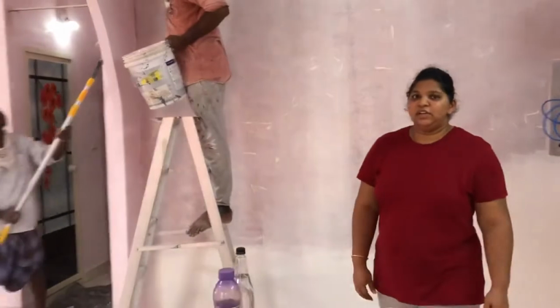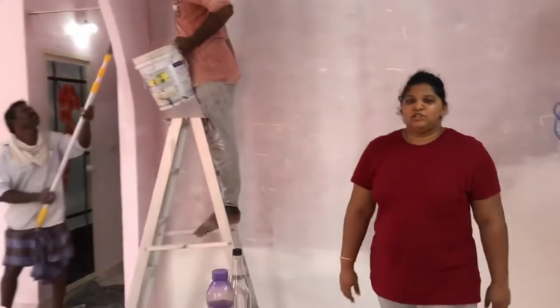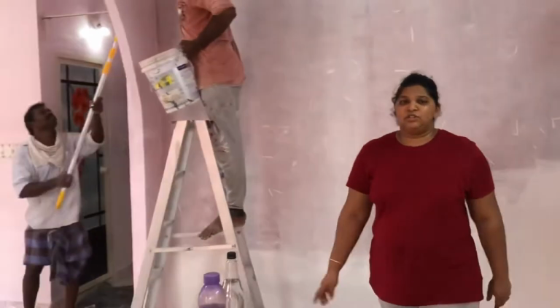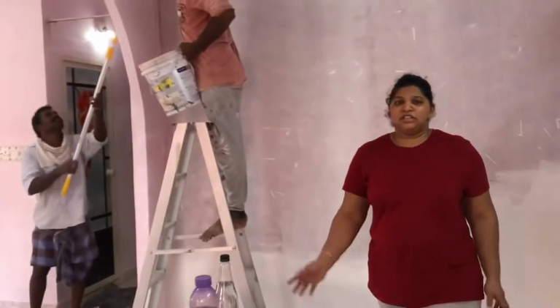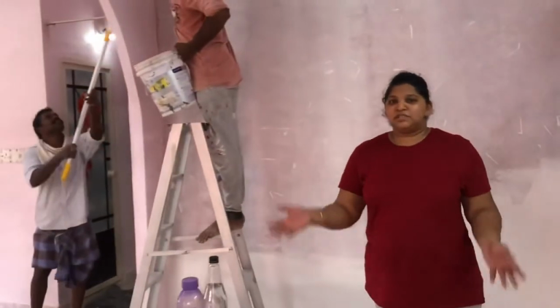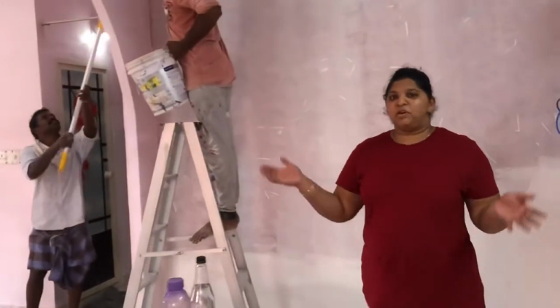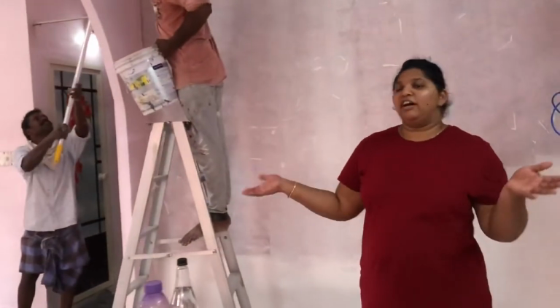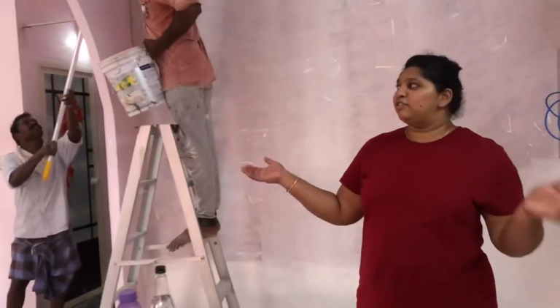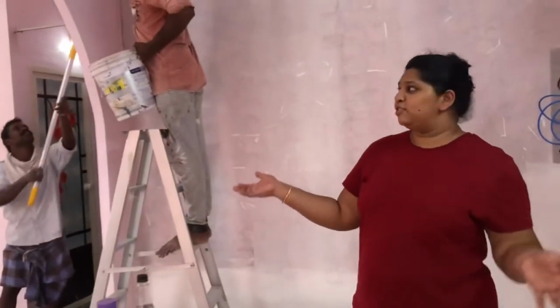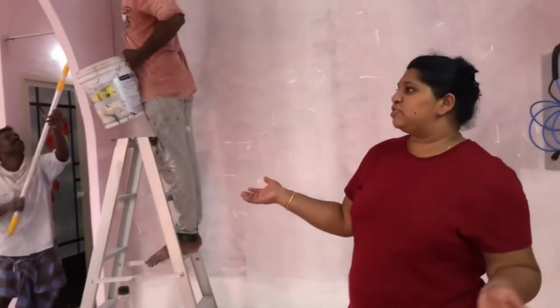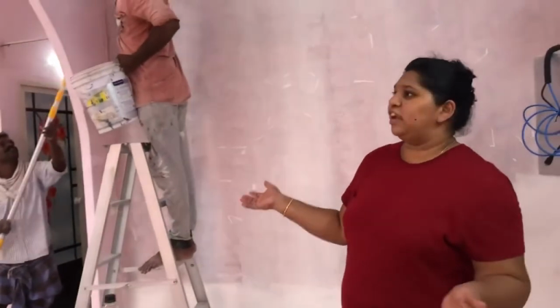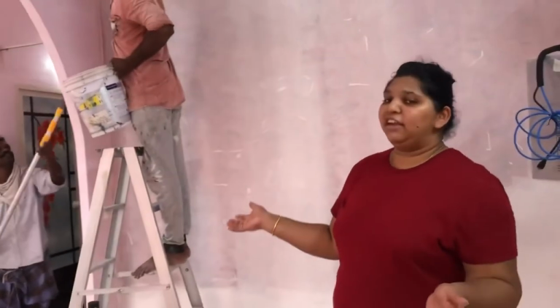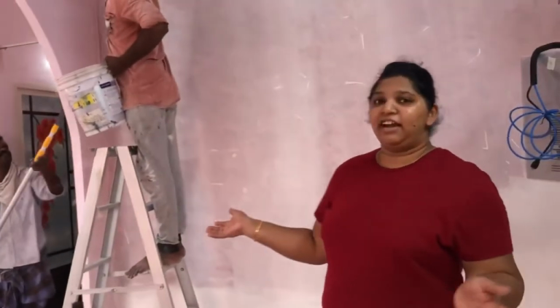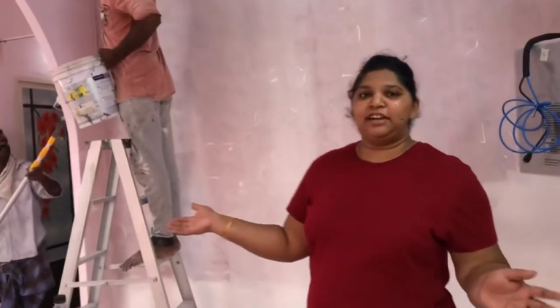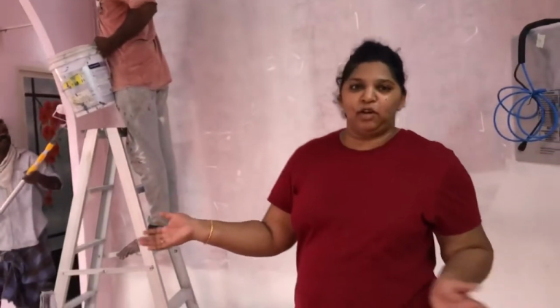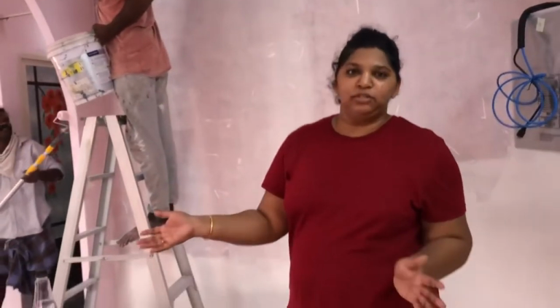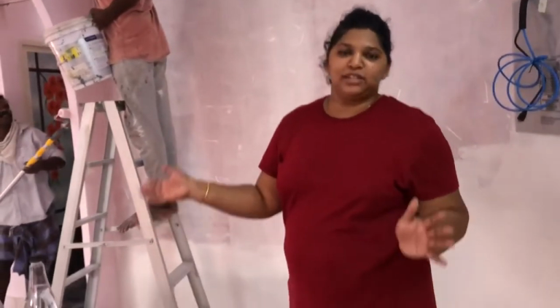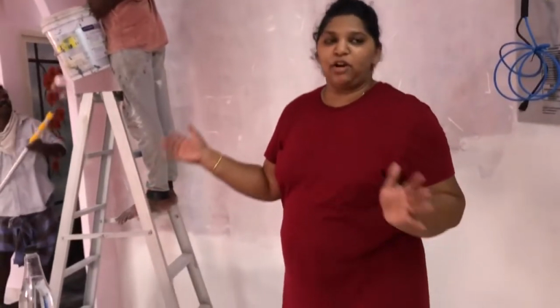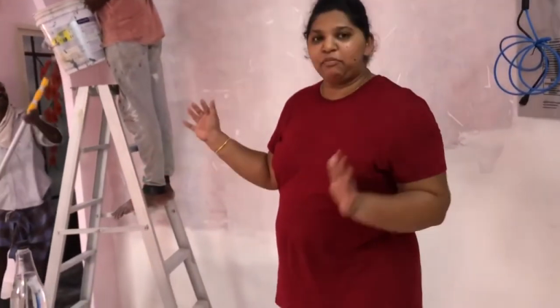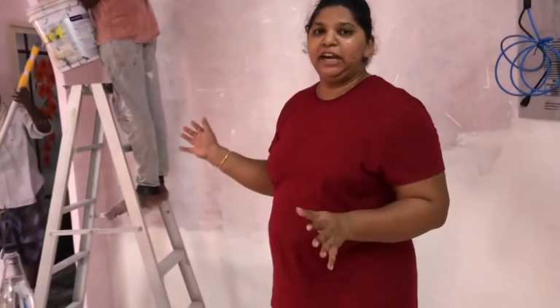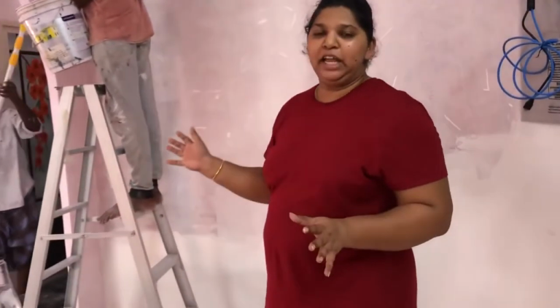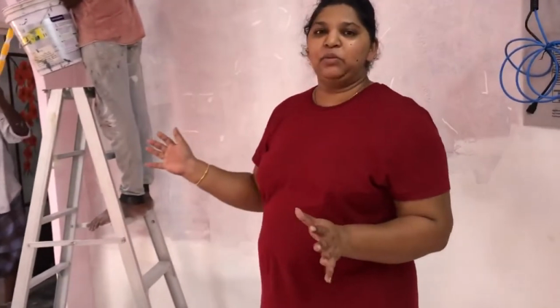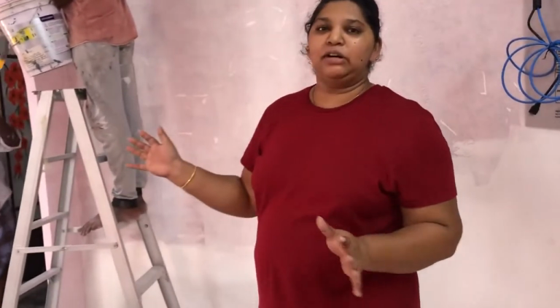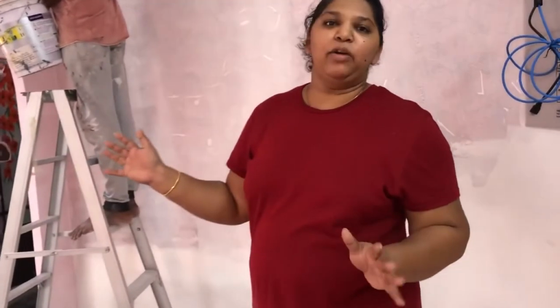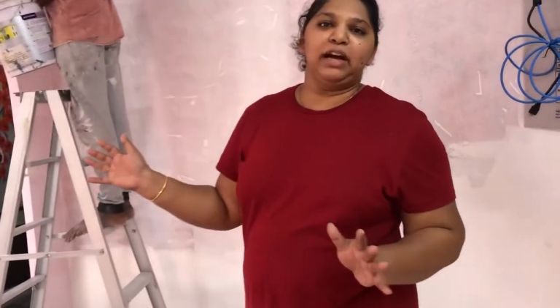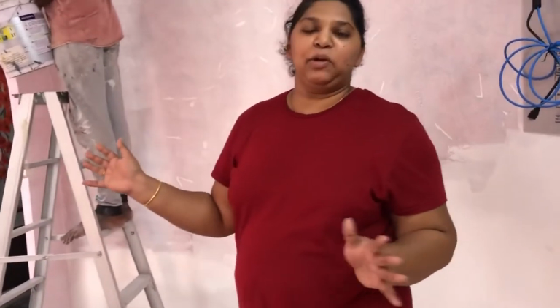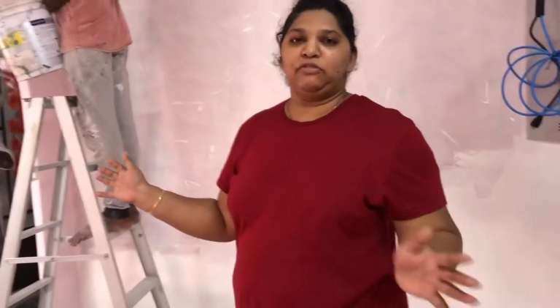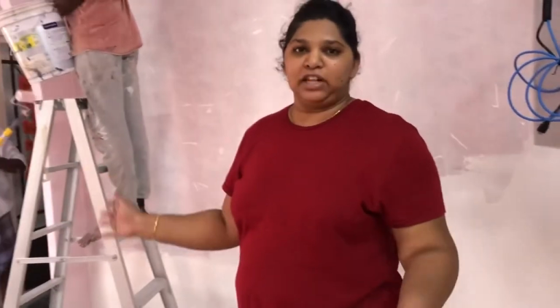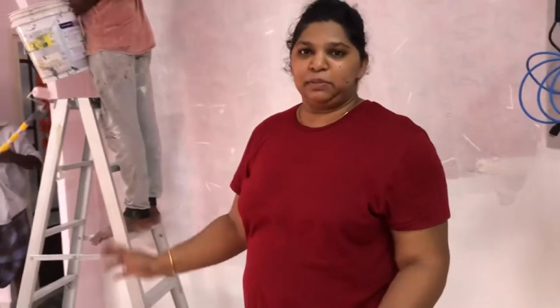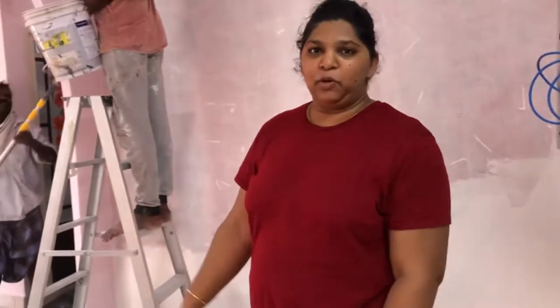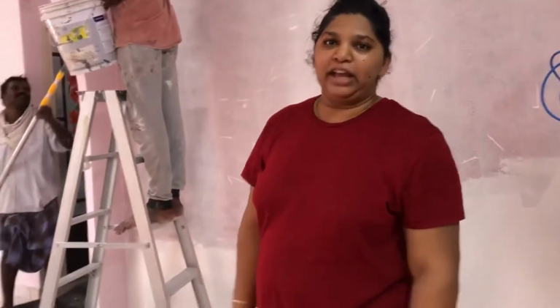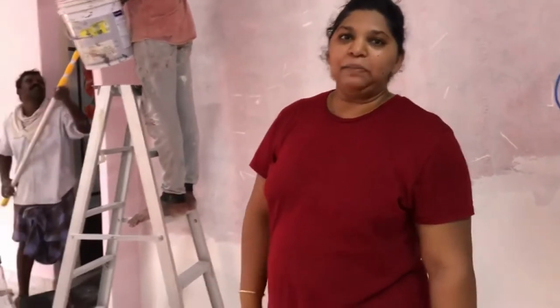So this is what the house looks like right now. There's a lot of painting work going on, a lot of touch-up going on. Stay tuned to watch how we set this house up.